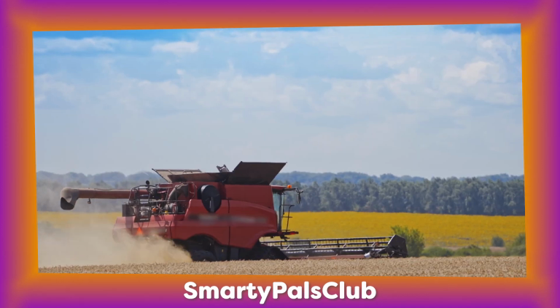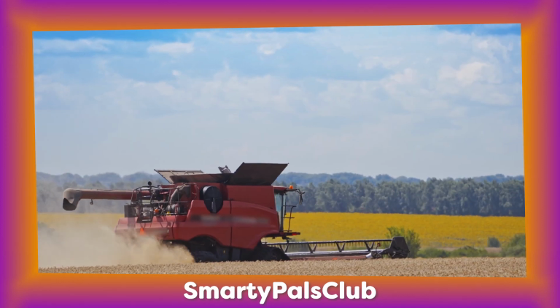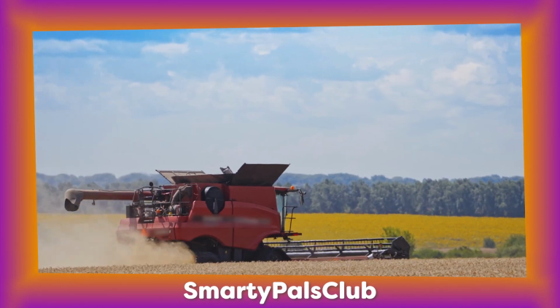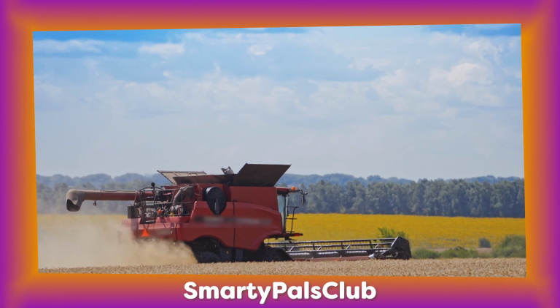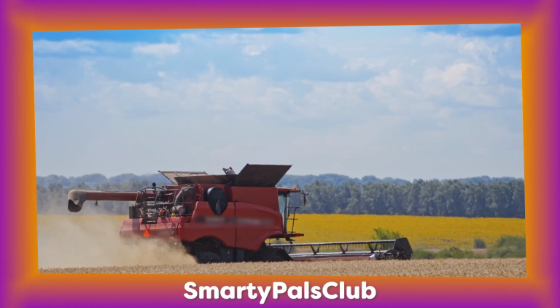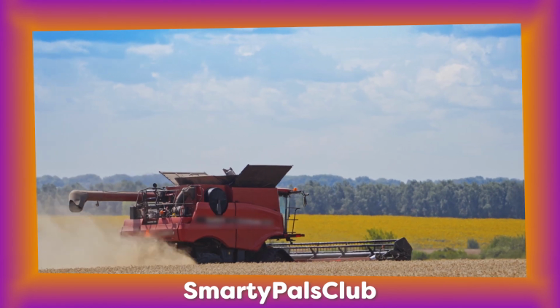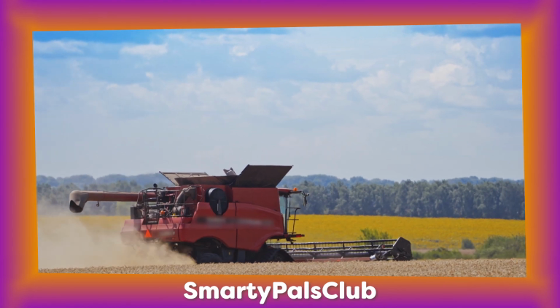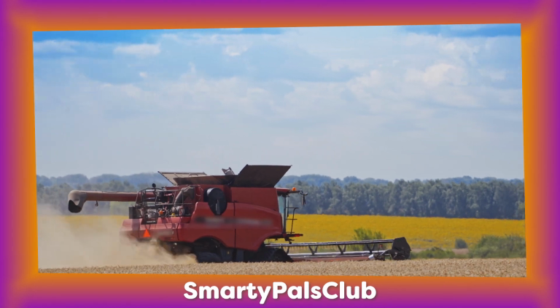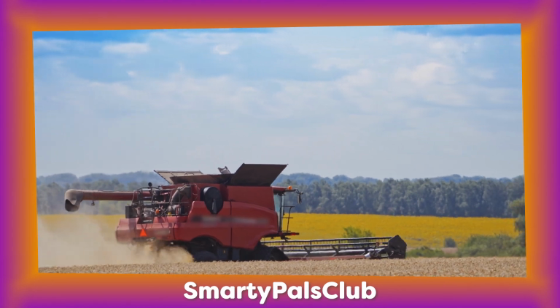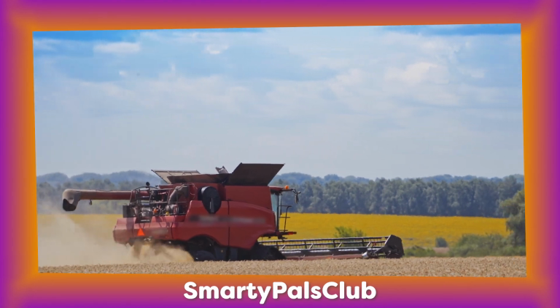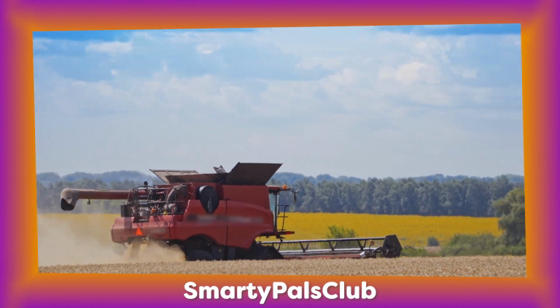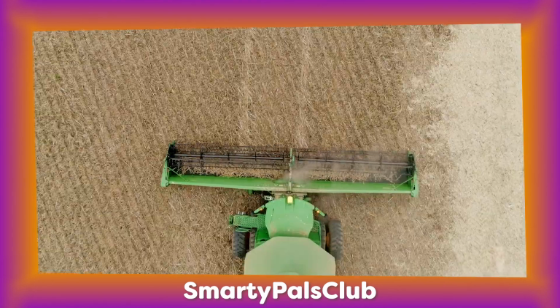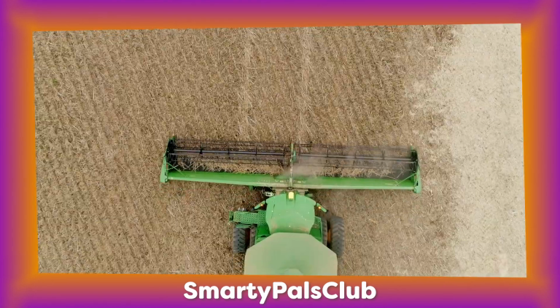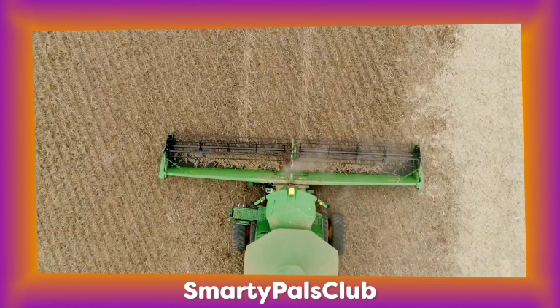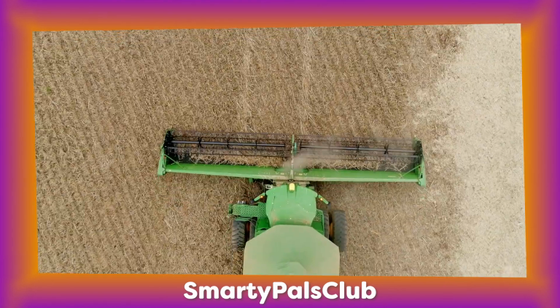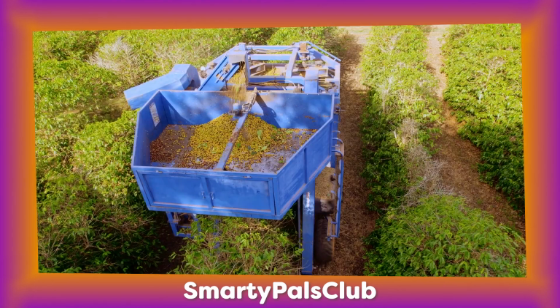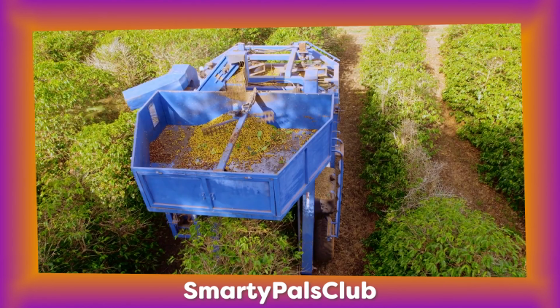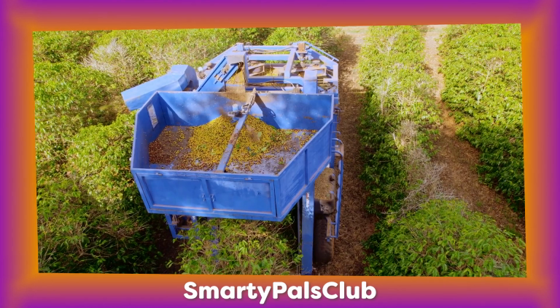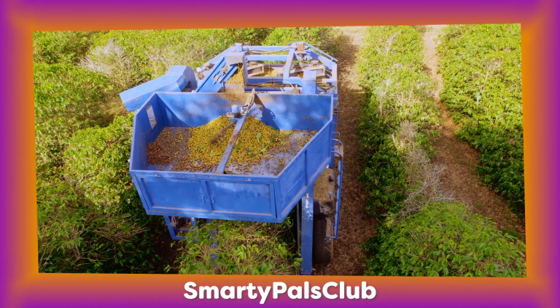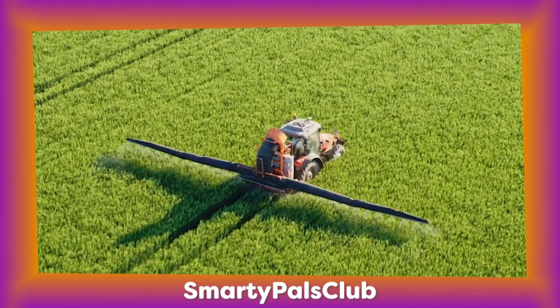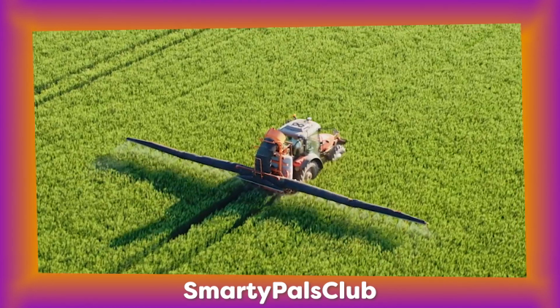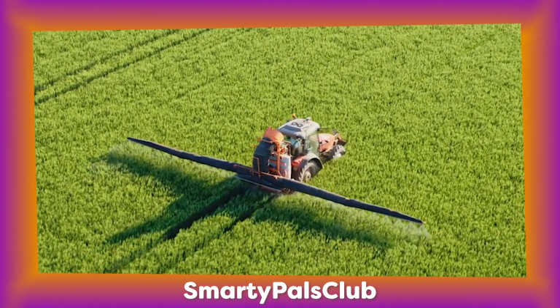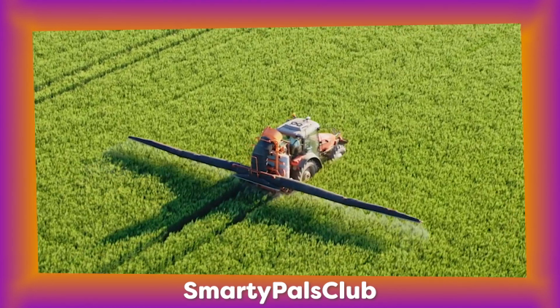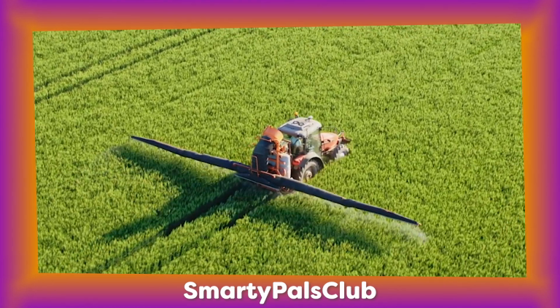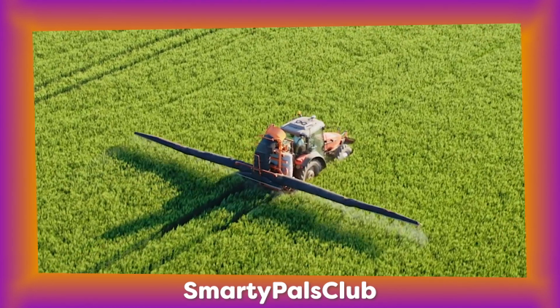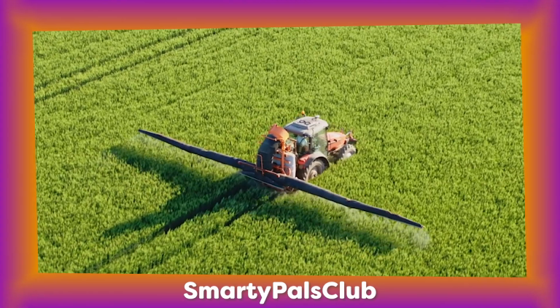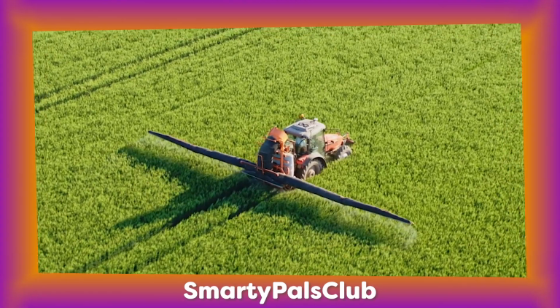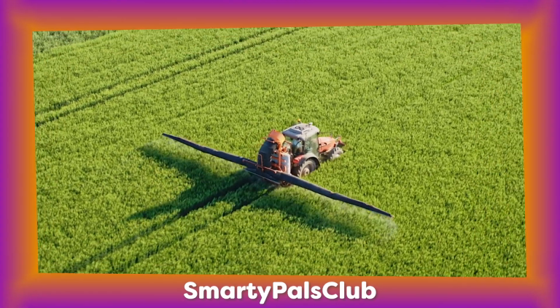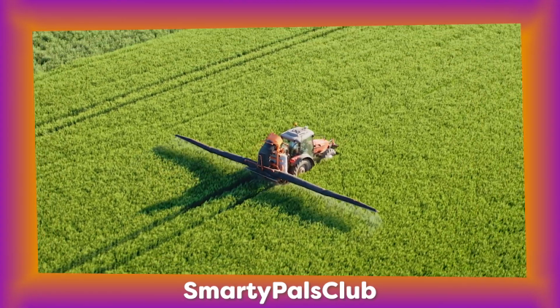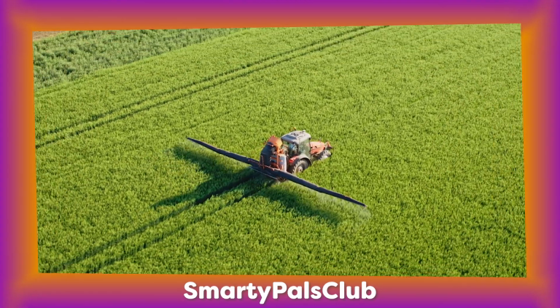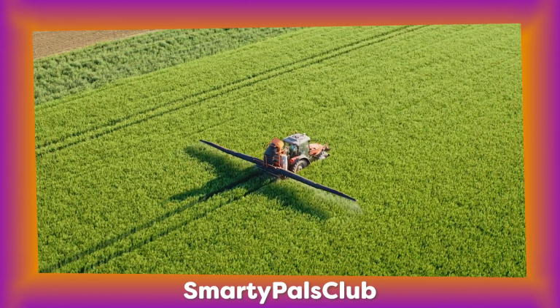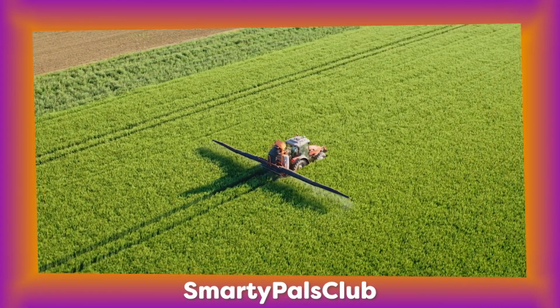Tractors can be all different colours like red, green, blue and even orange. You can often spot them from far away.